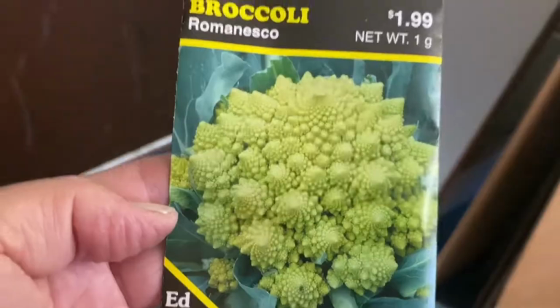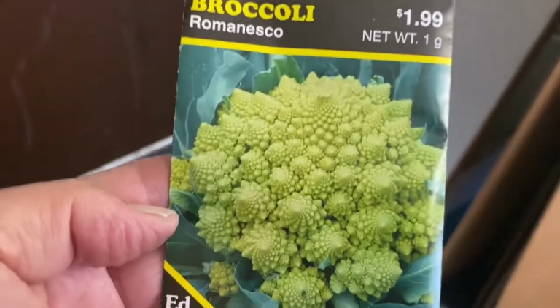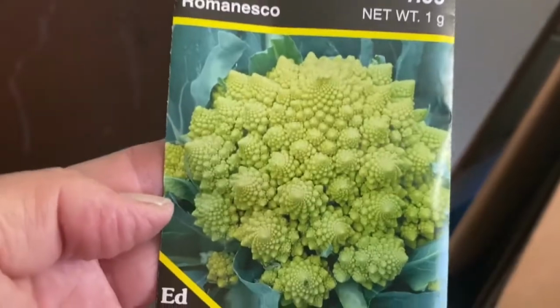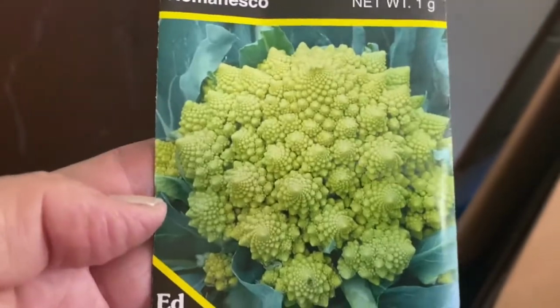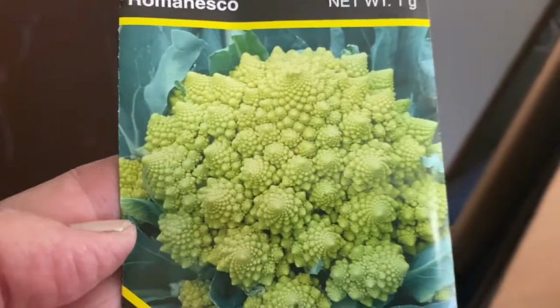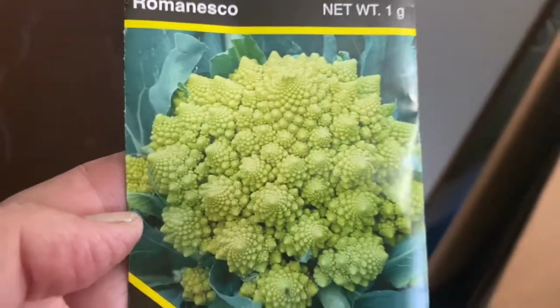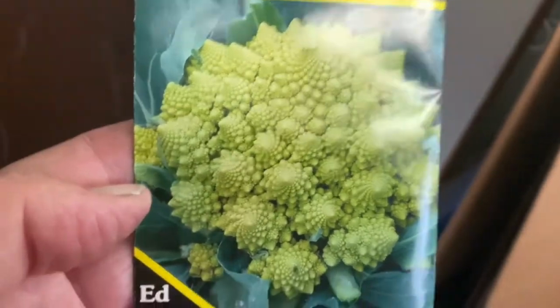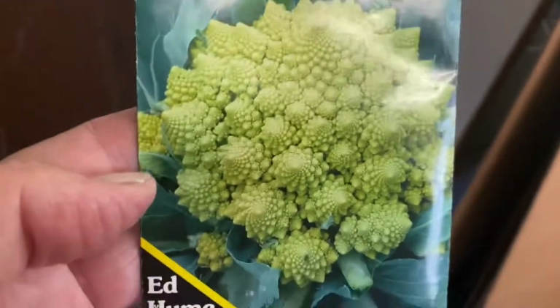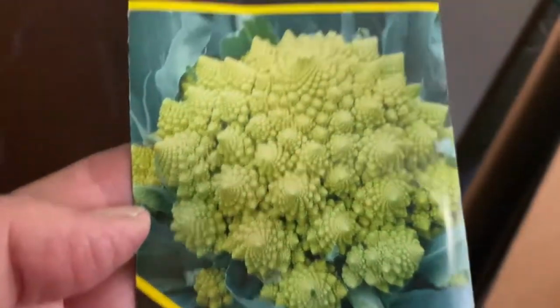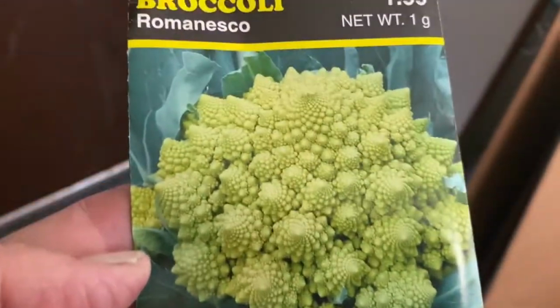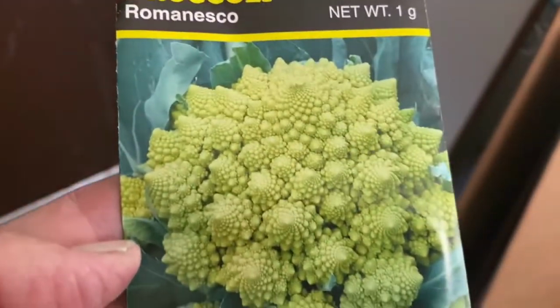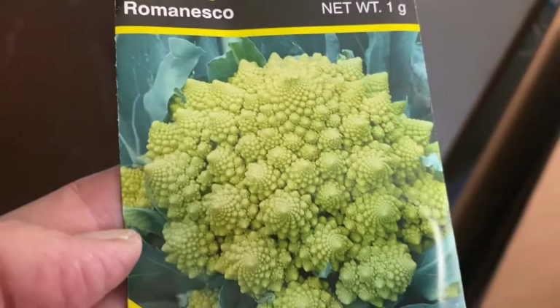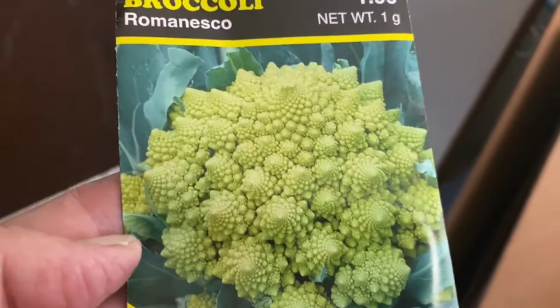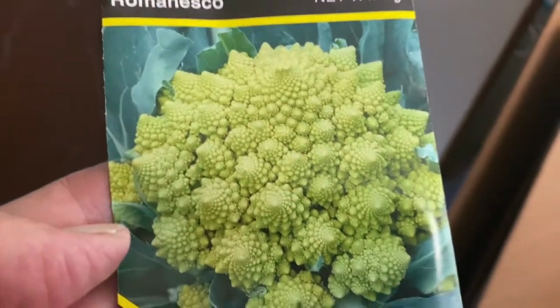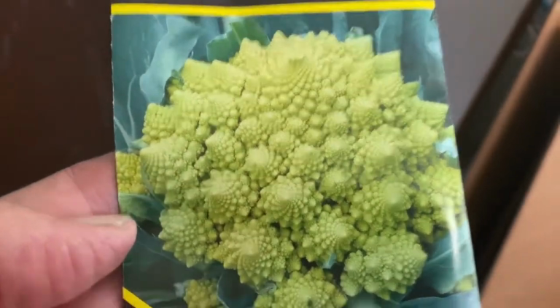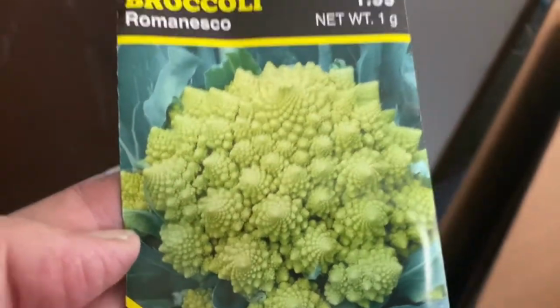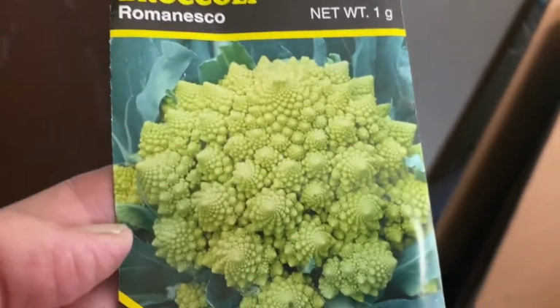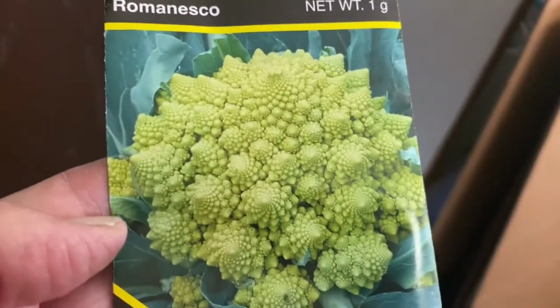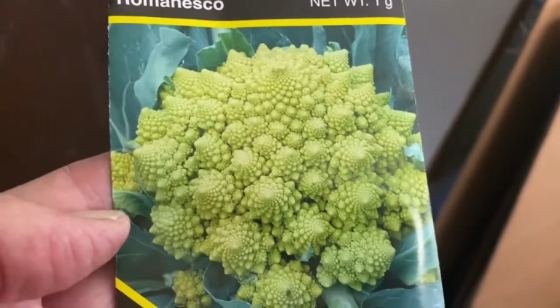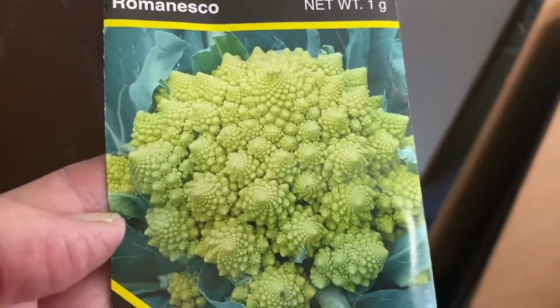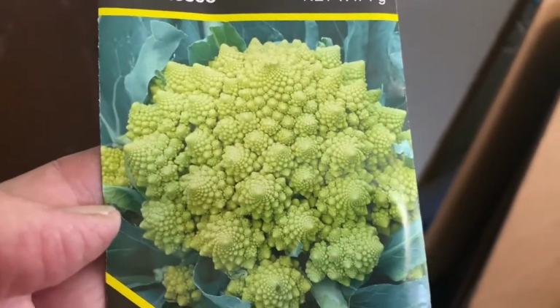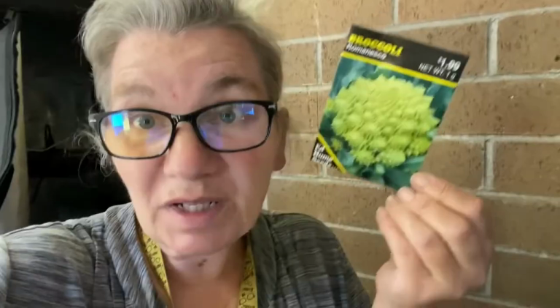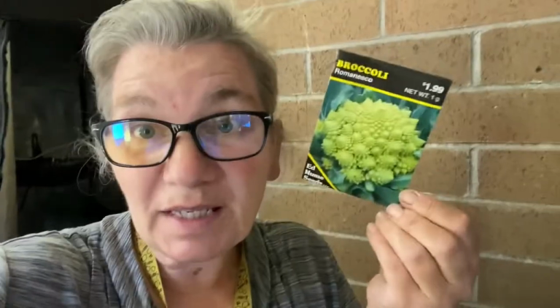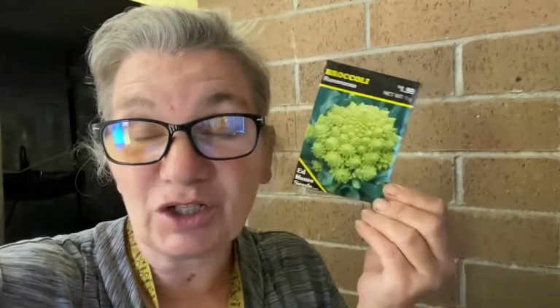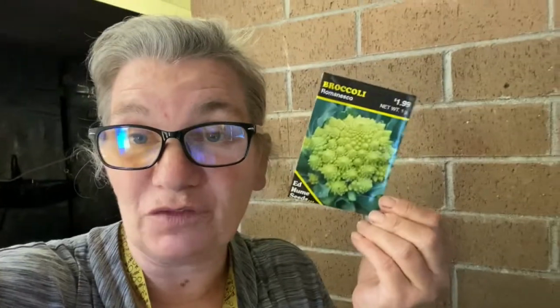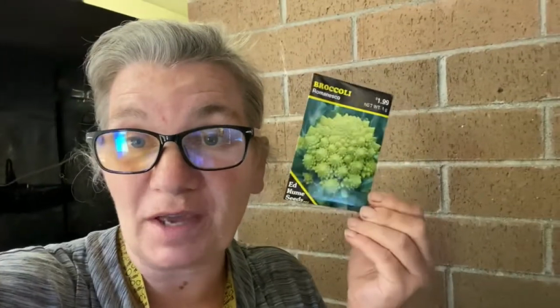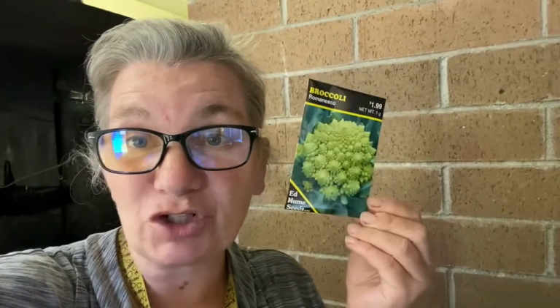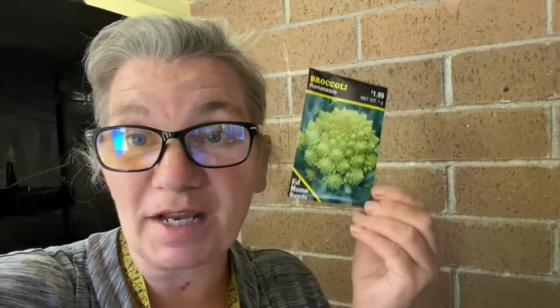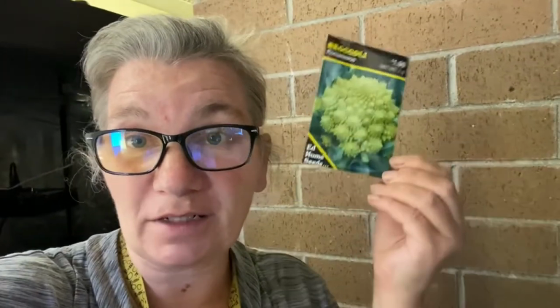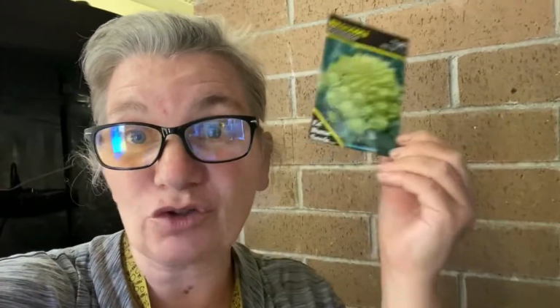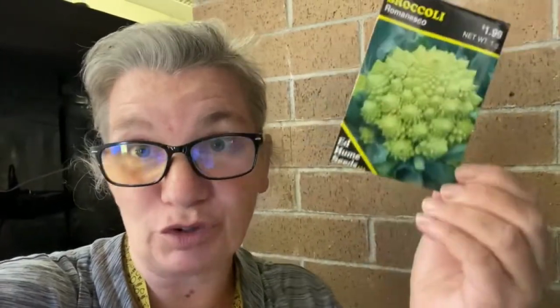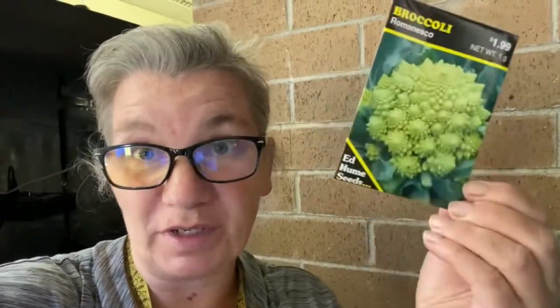These are really good. They have a broccoli flavor but to me it's a little less intense. Really good. If you haven't tried it, grow this.